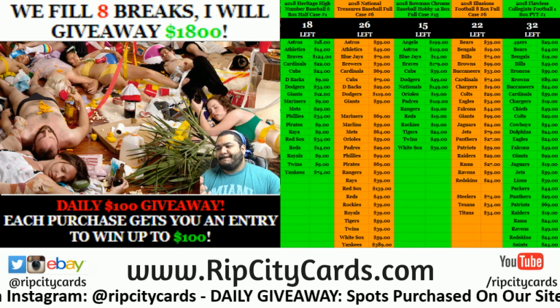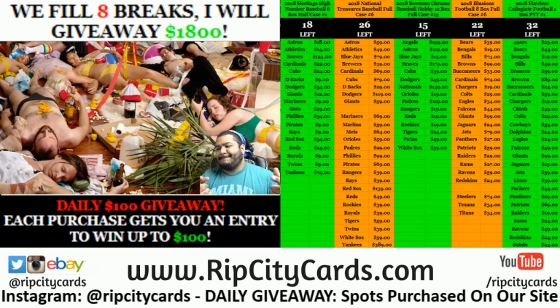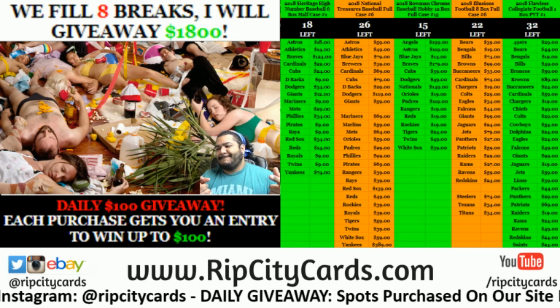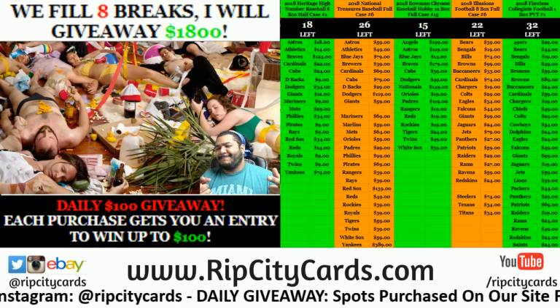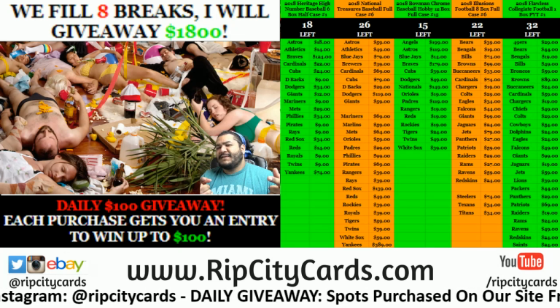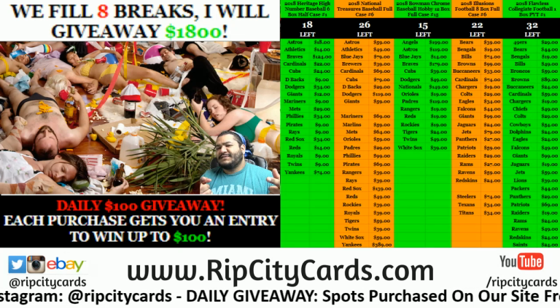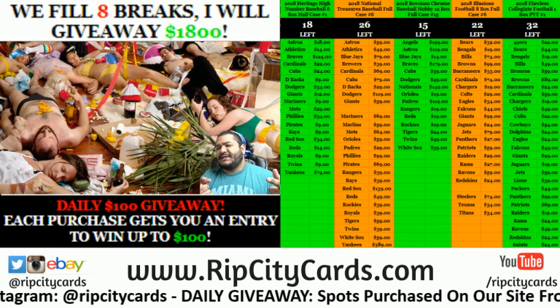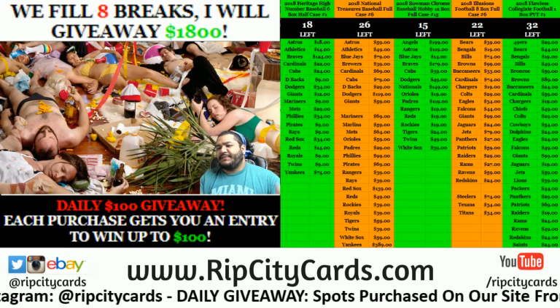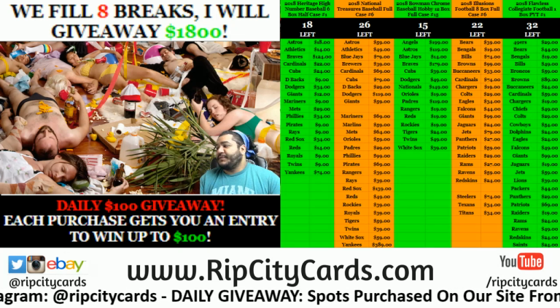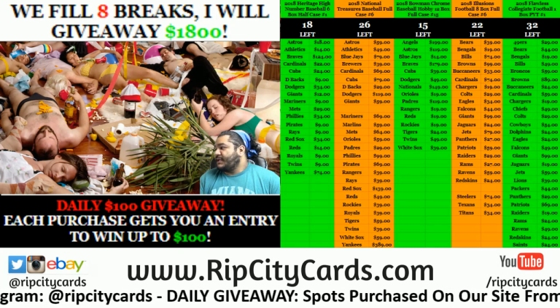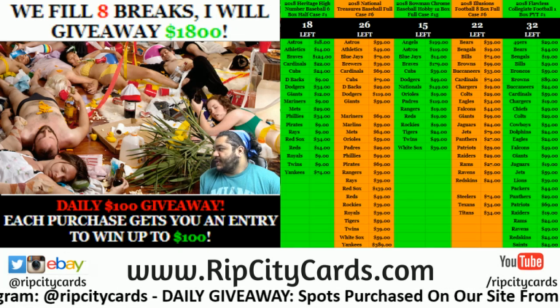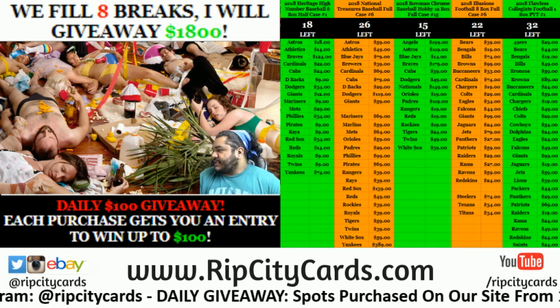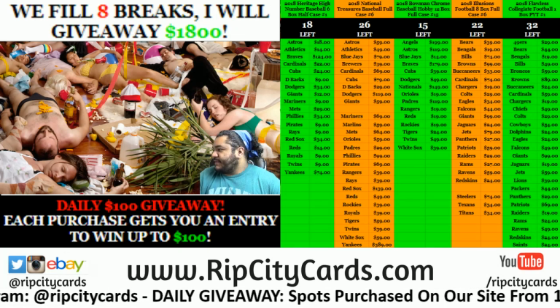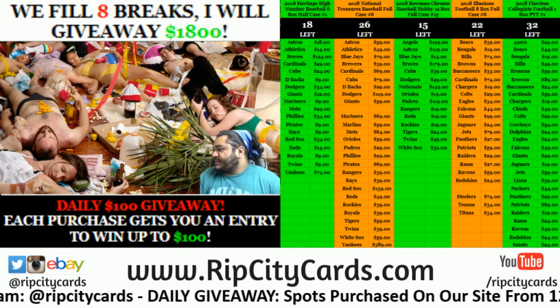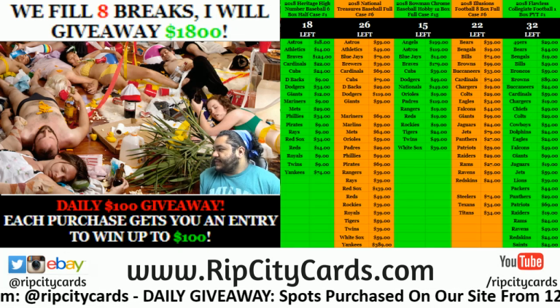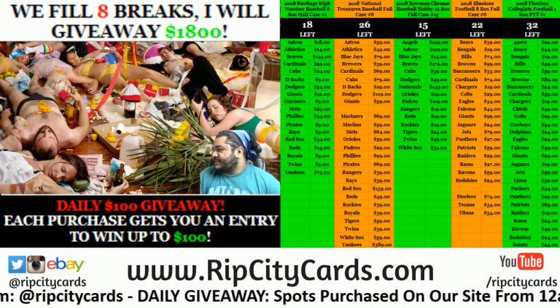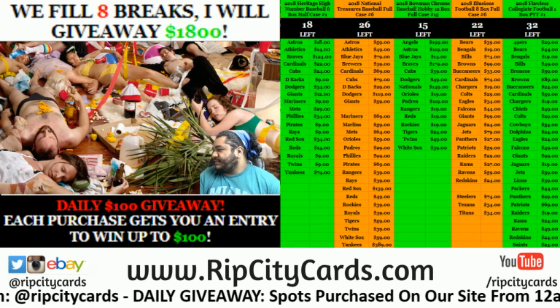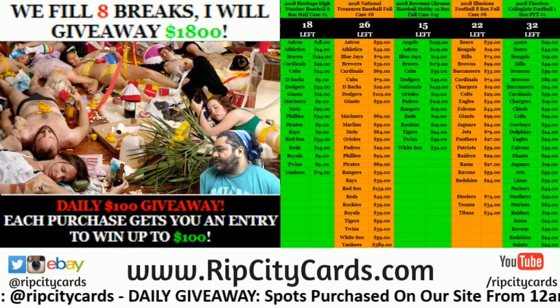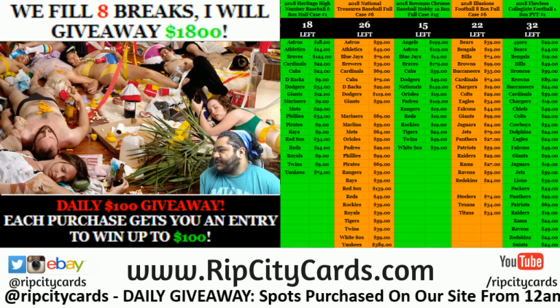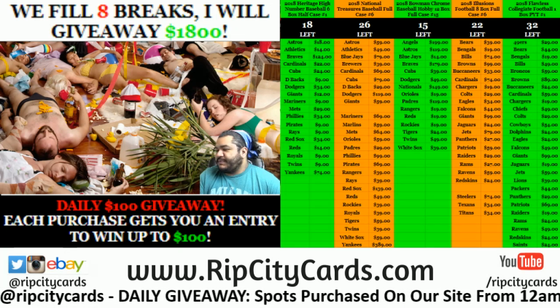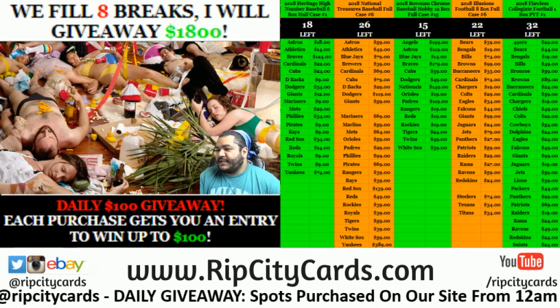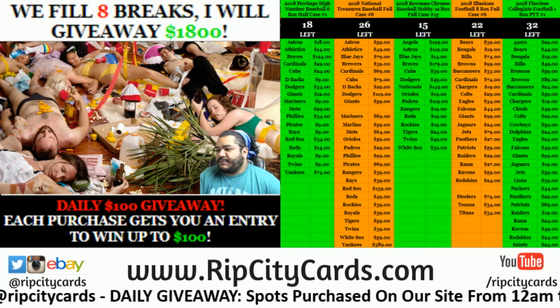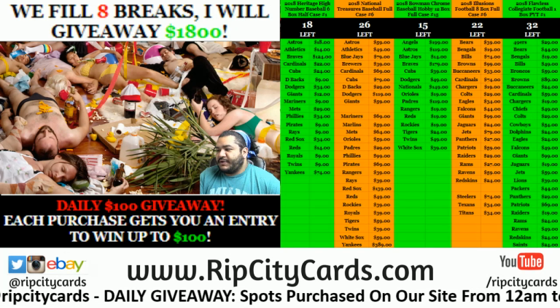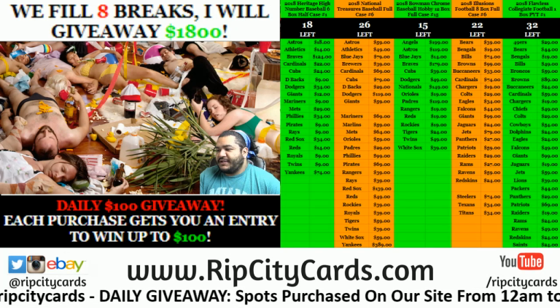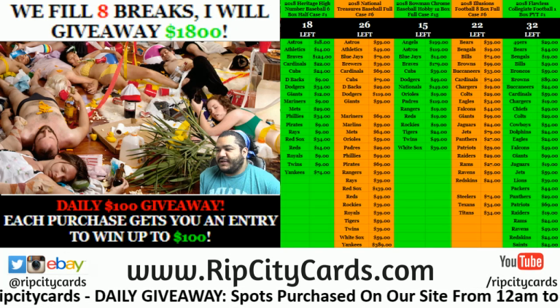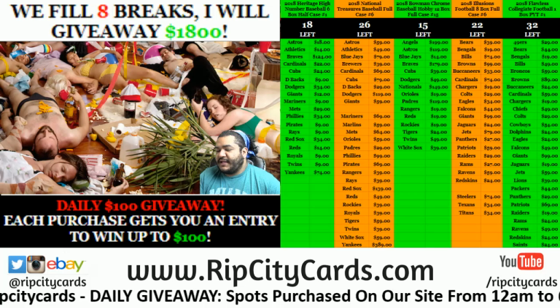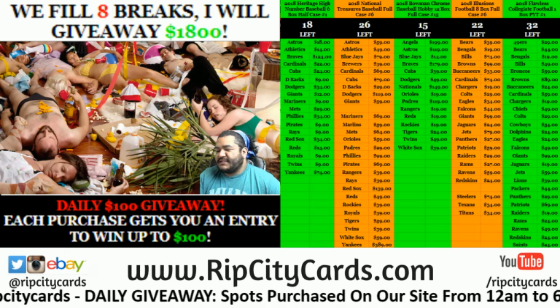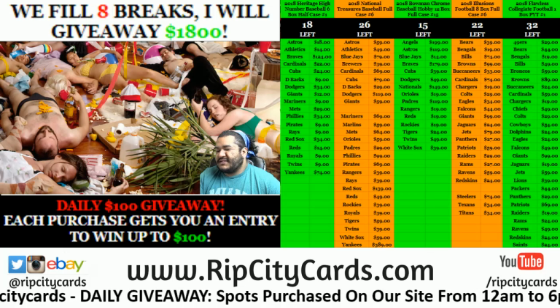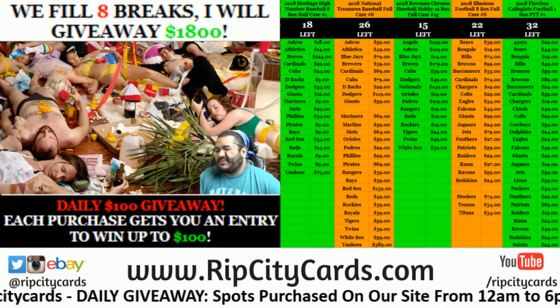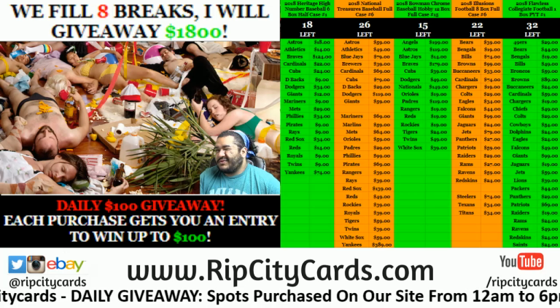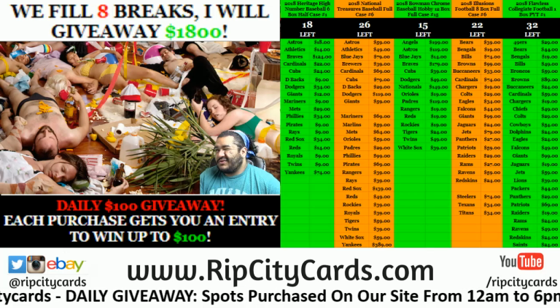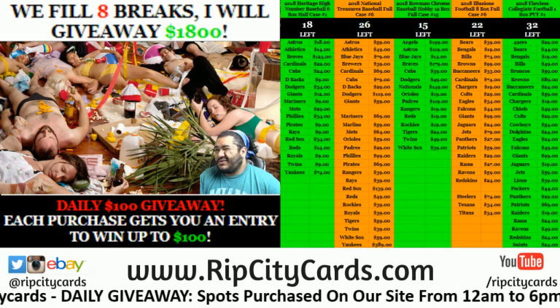Sup! It's time to do 2016 Prime Cuts baseball, case number 11.